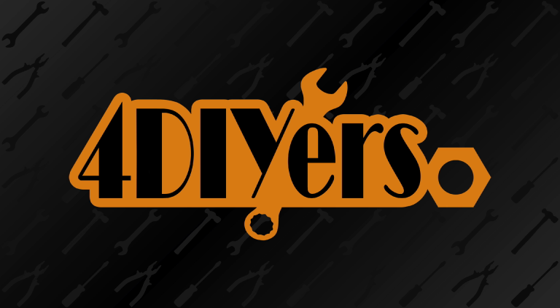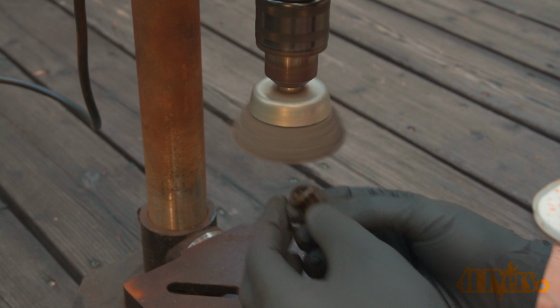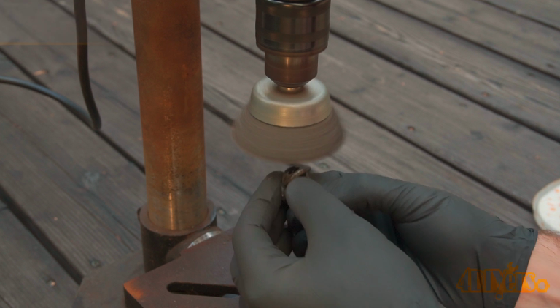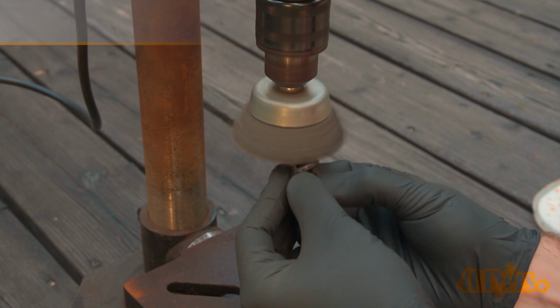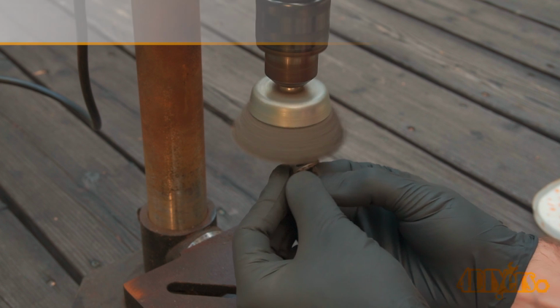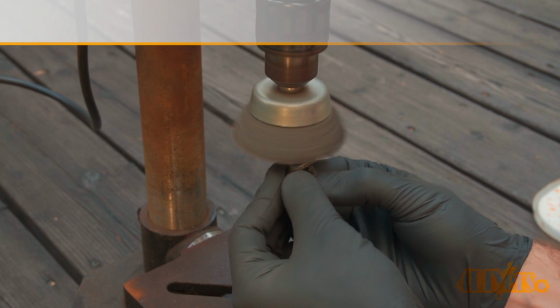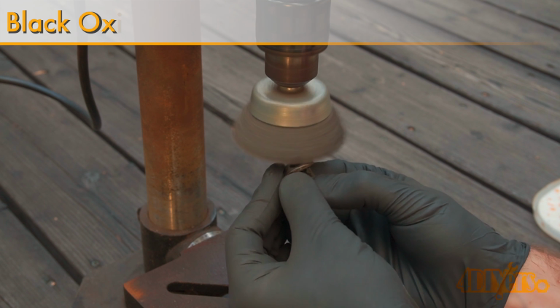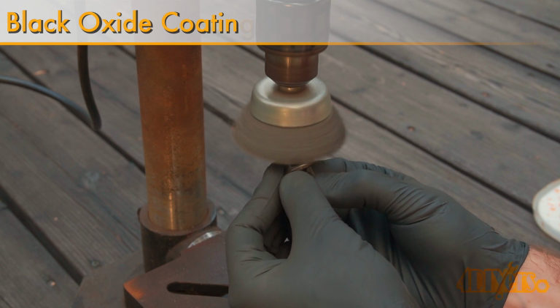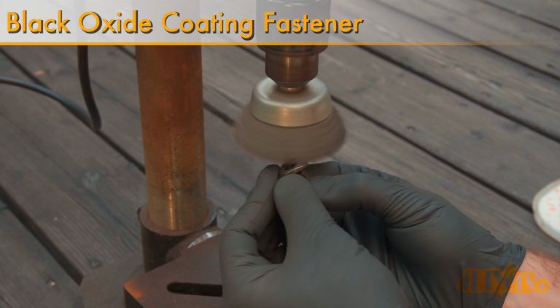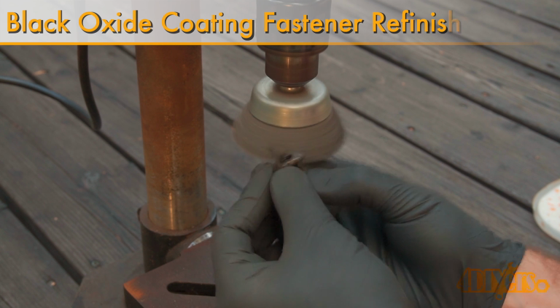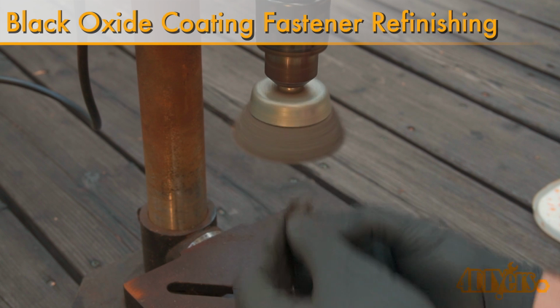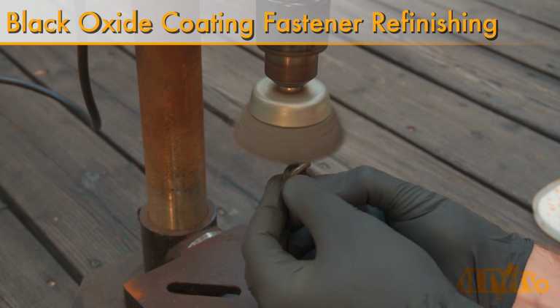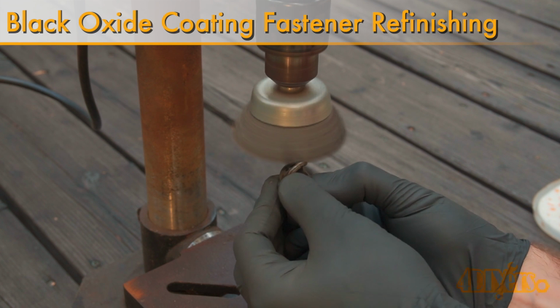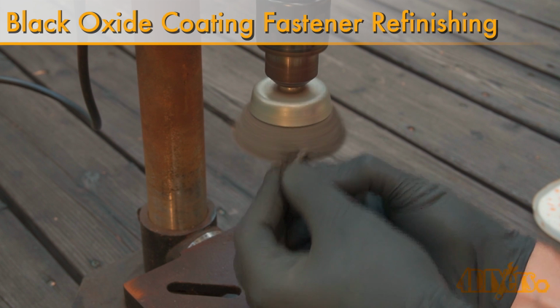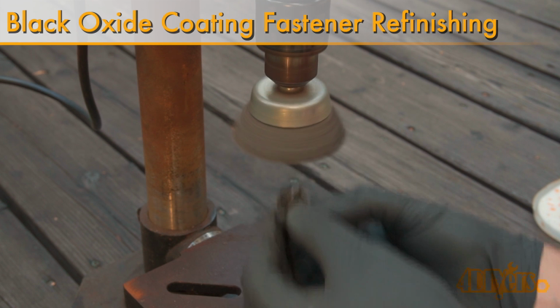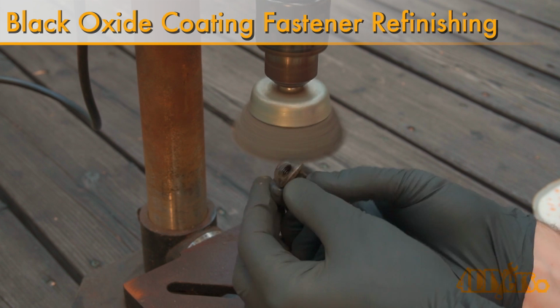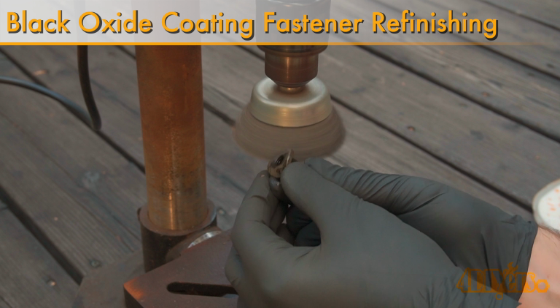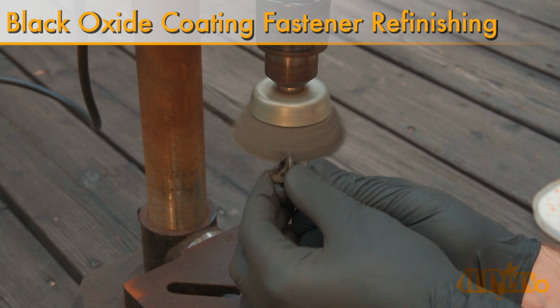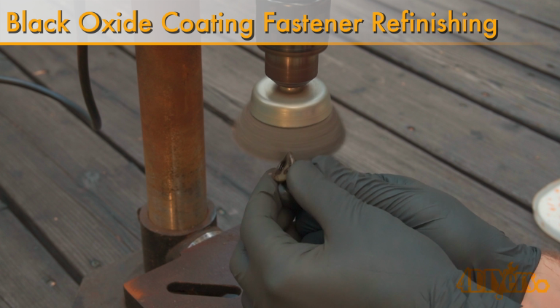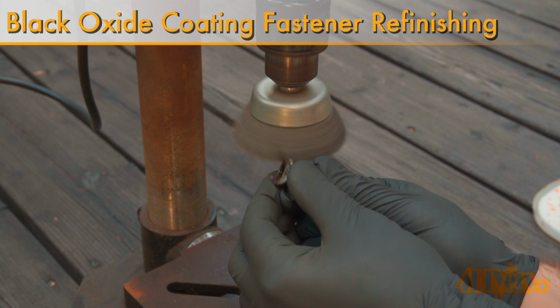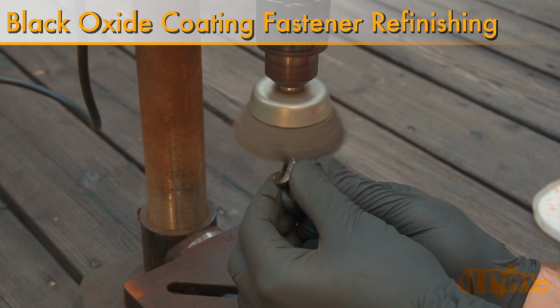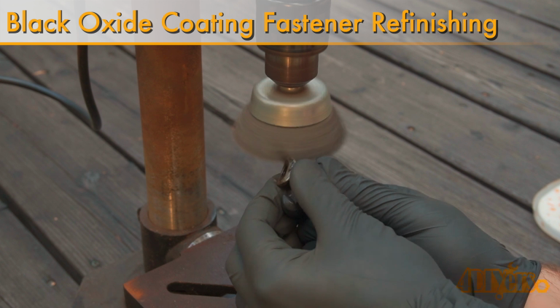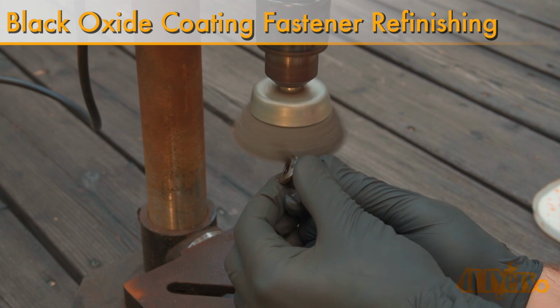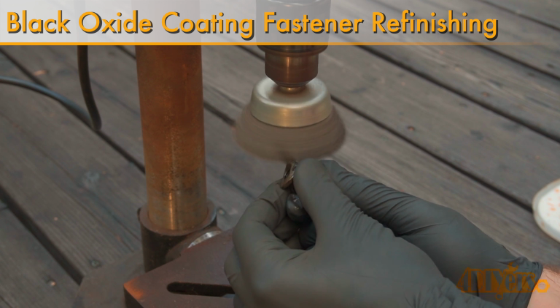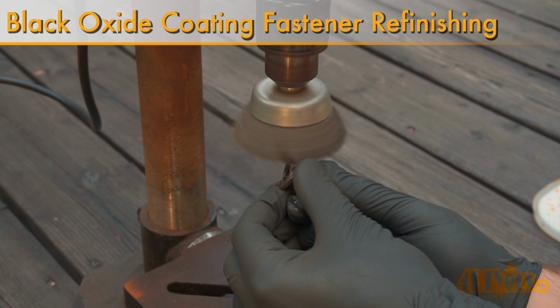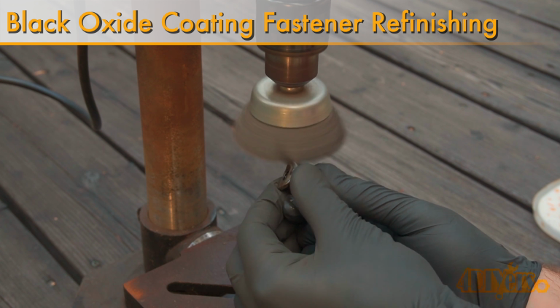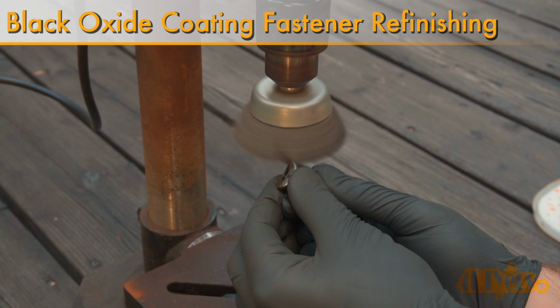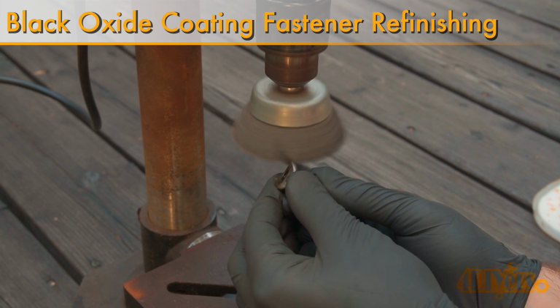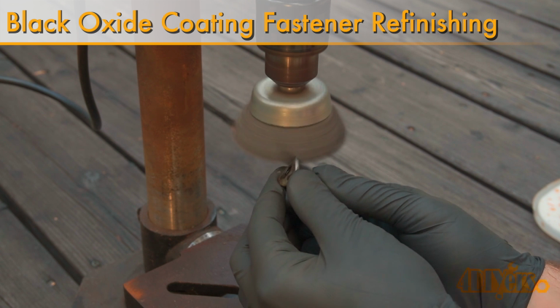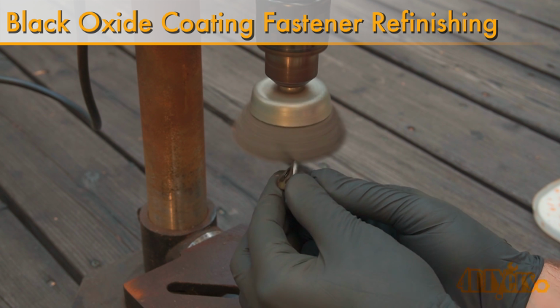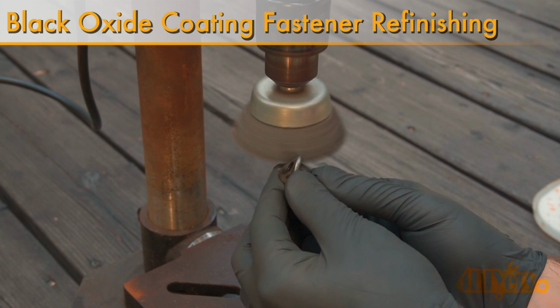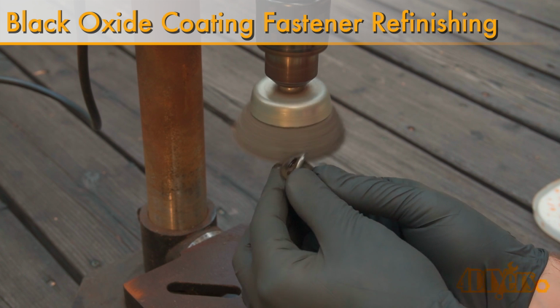Hello viewers, 4DIYers here with another video for everyone. In this particular video I'll be showing you how to refinish rusty bolts with a black oxide coating.